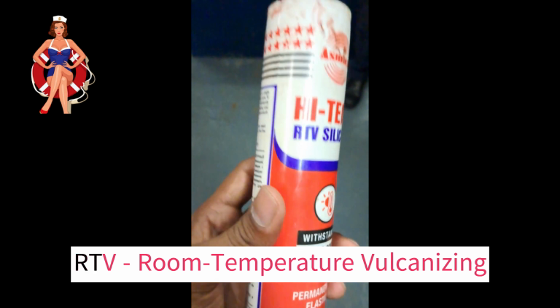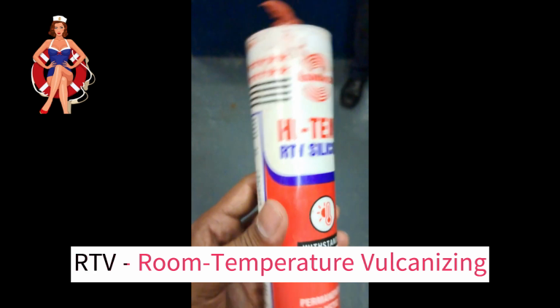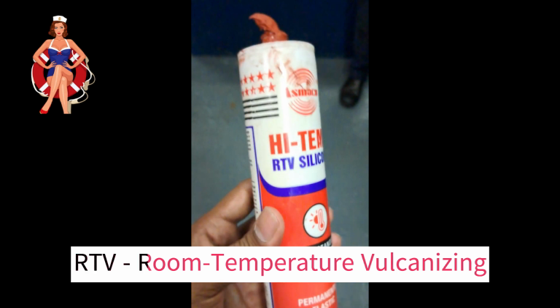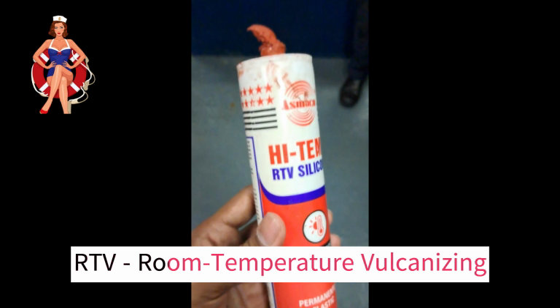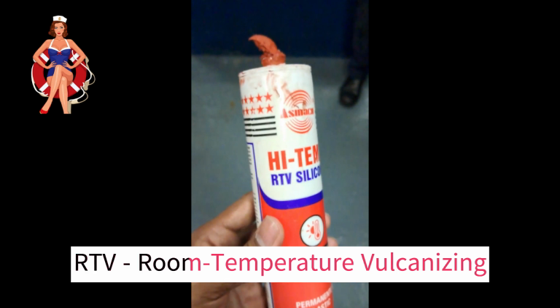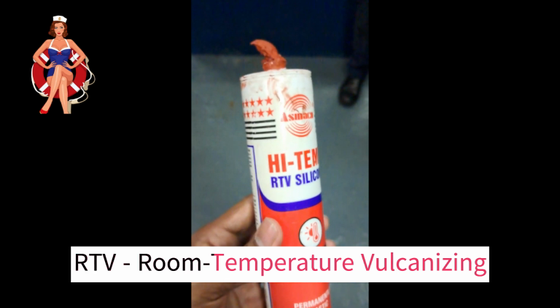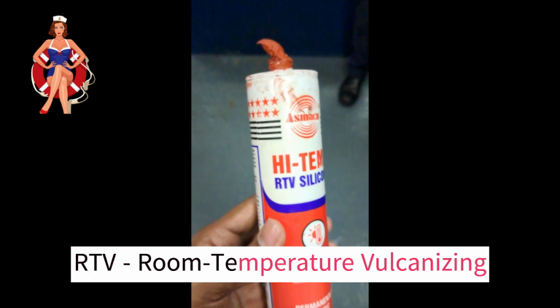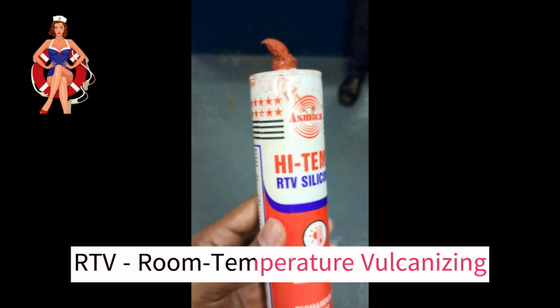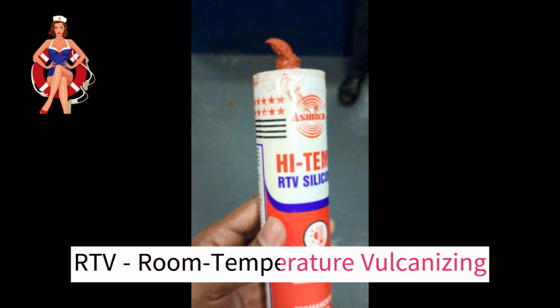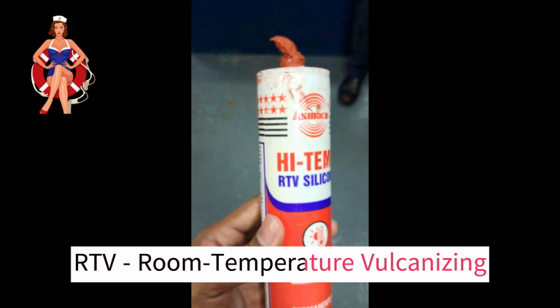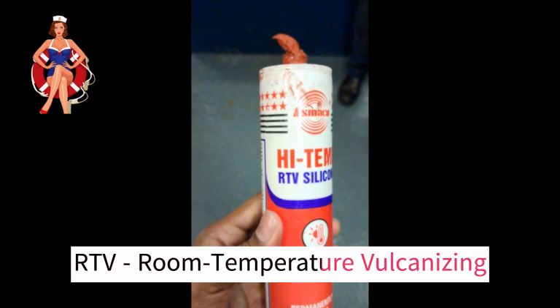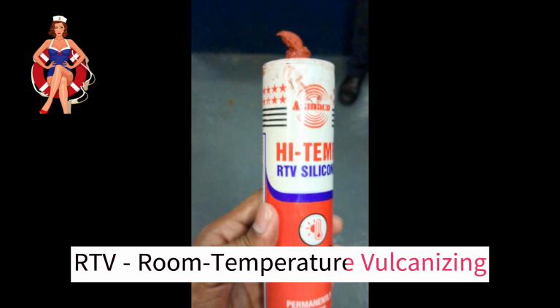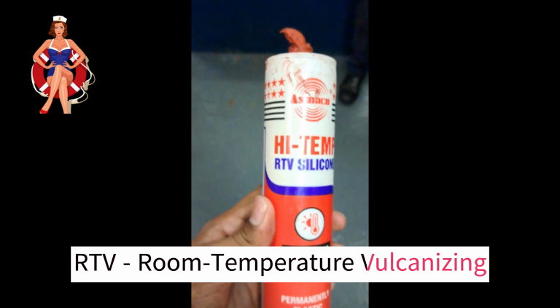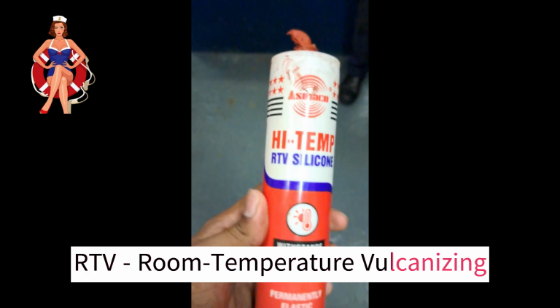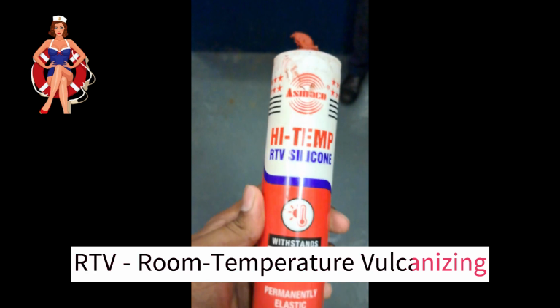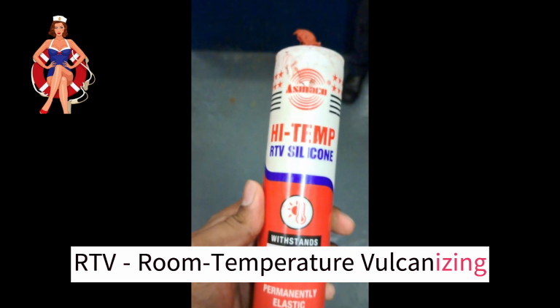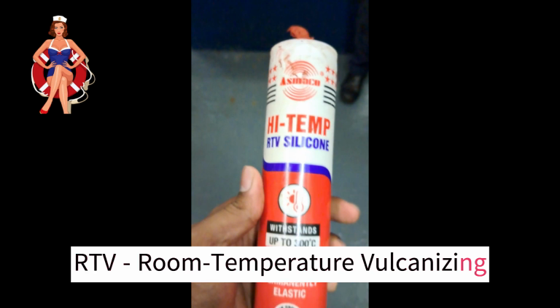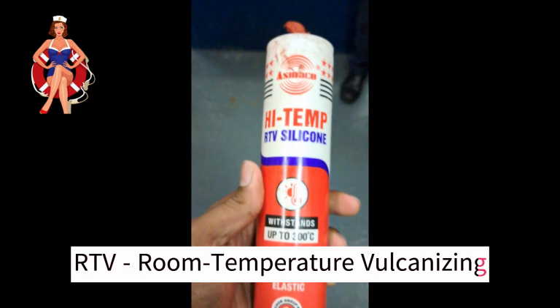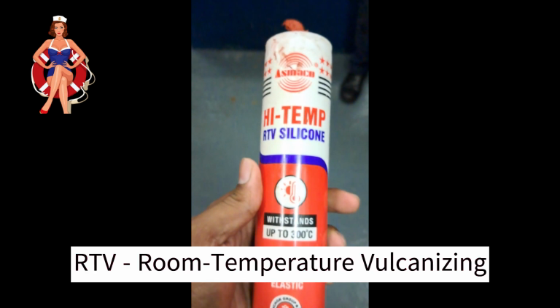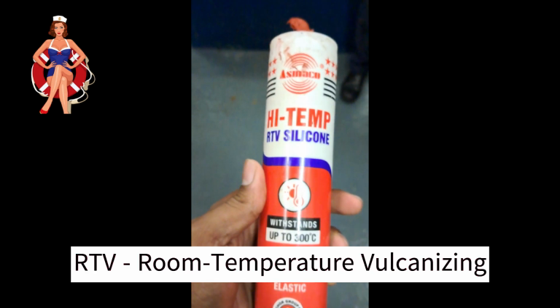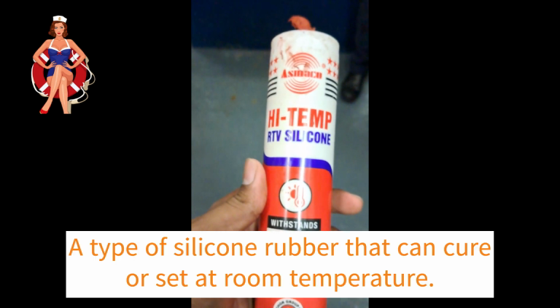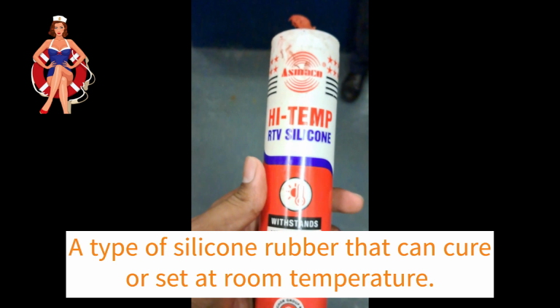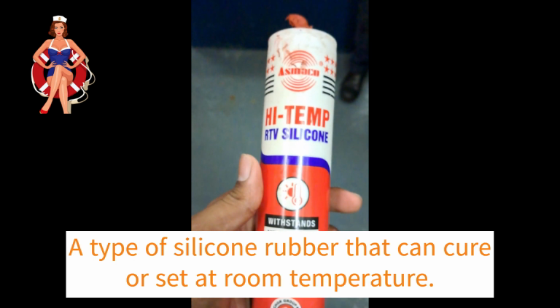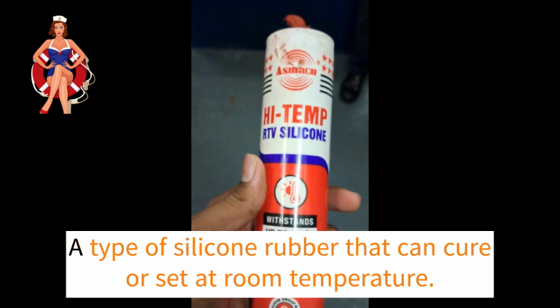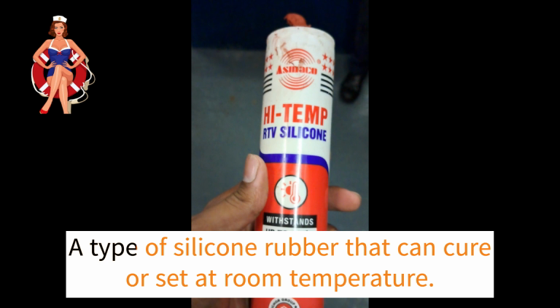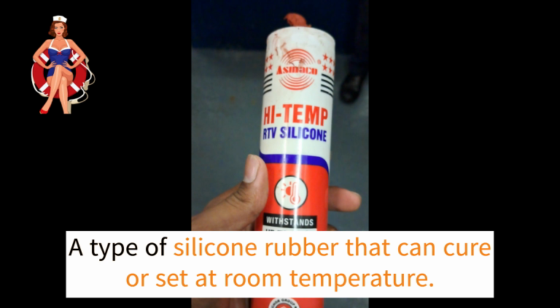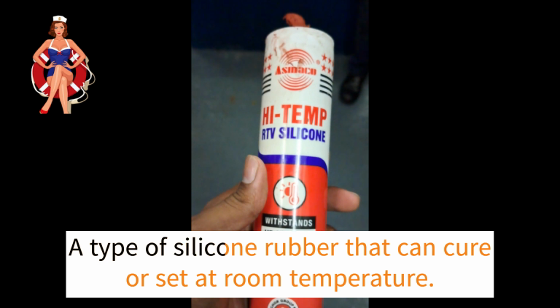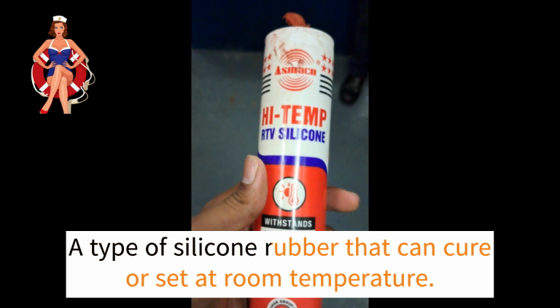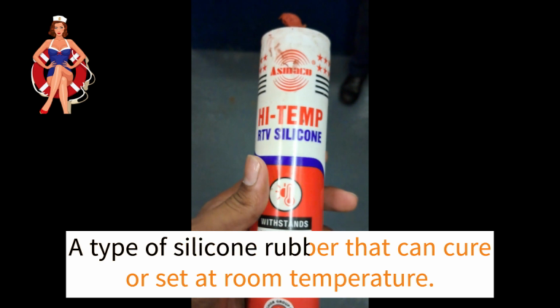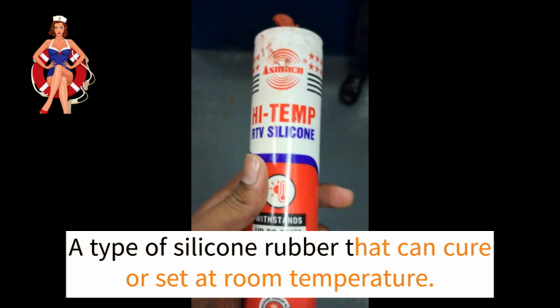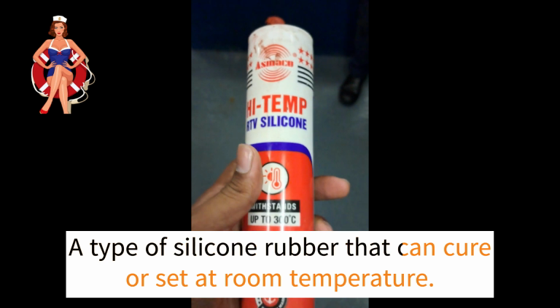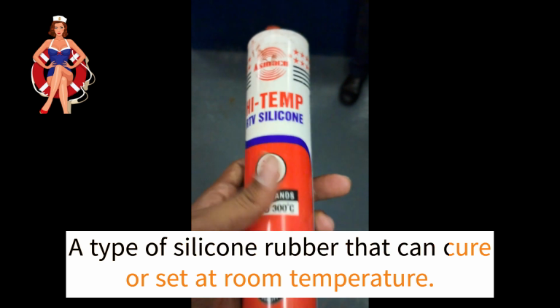RTV stands for Room Temperature Vulcanizing, and it is a type of silicone rubber that can cure or set at room temperature.